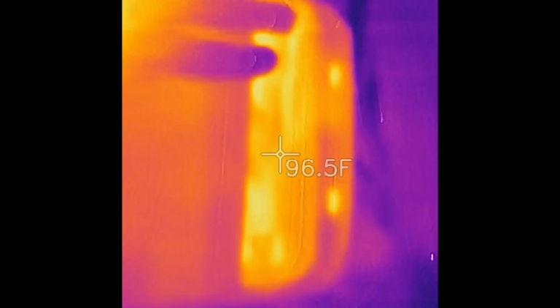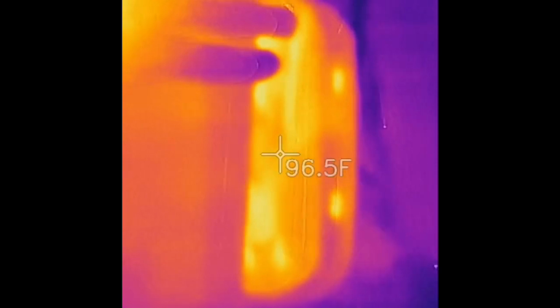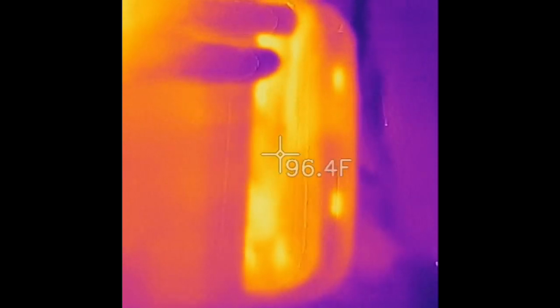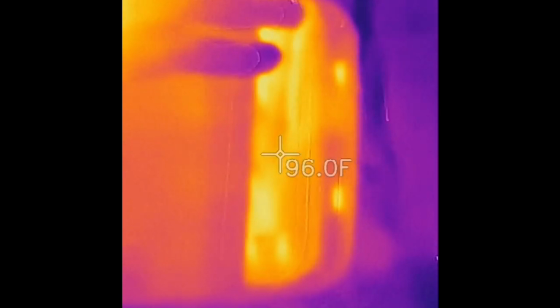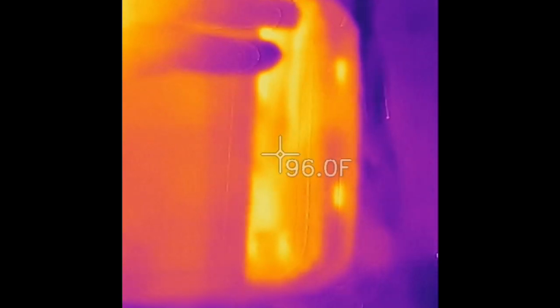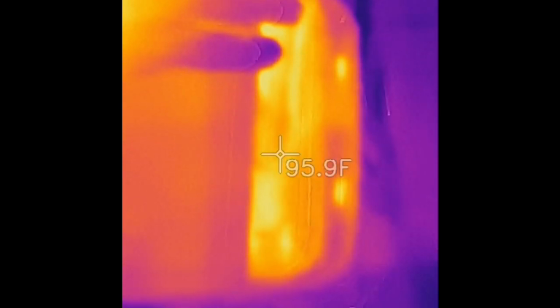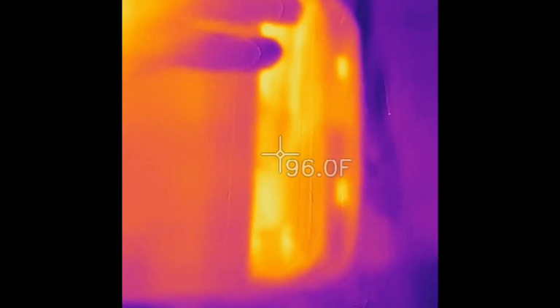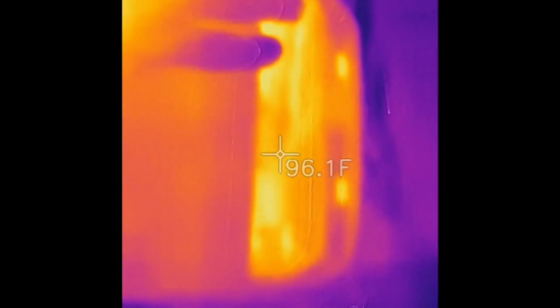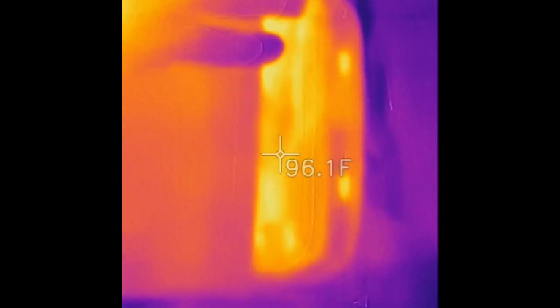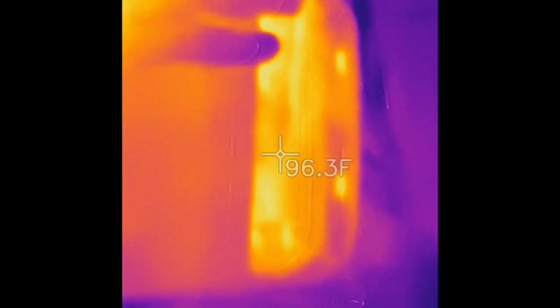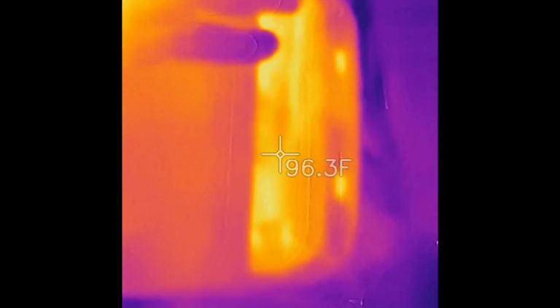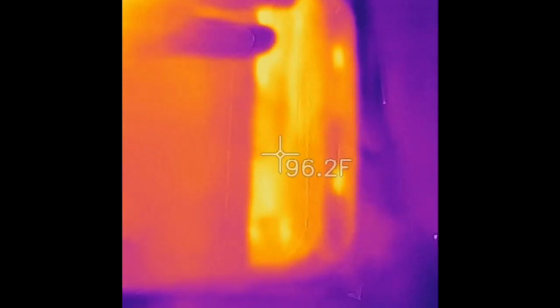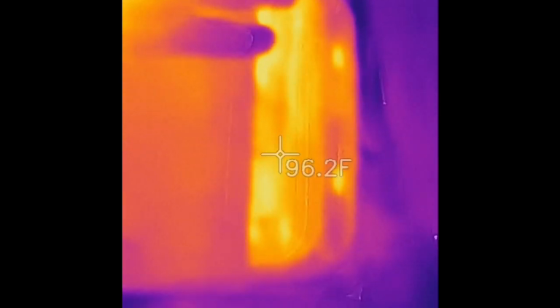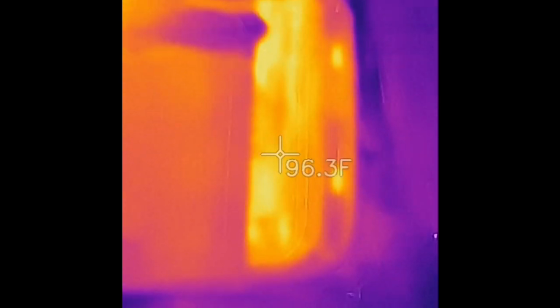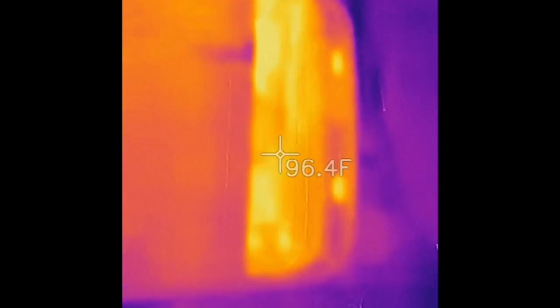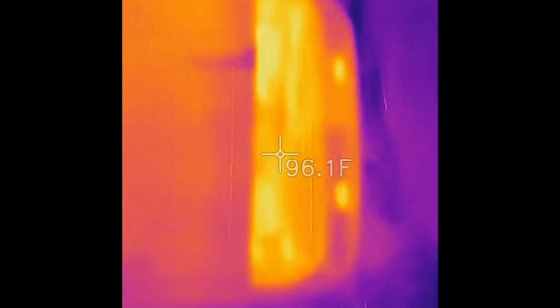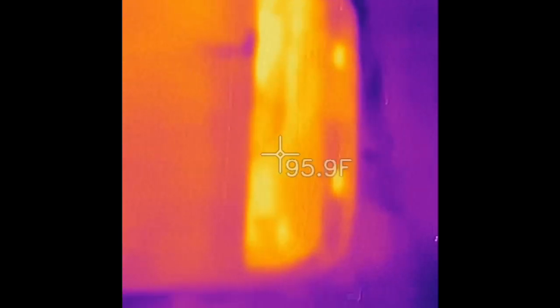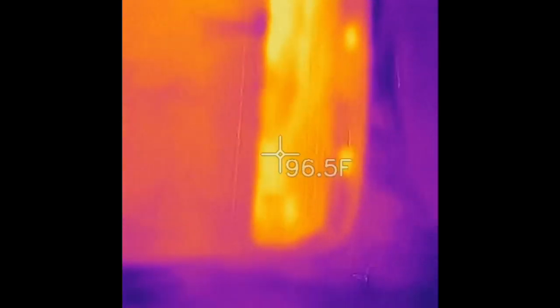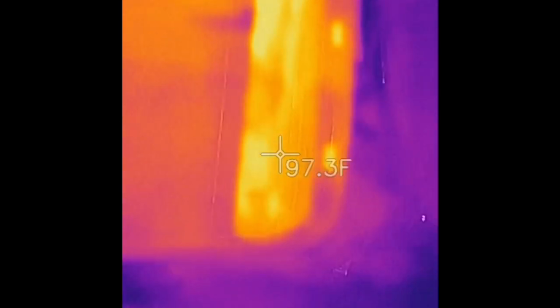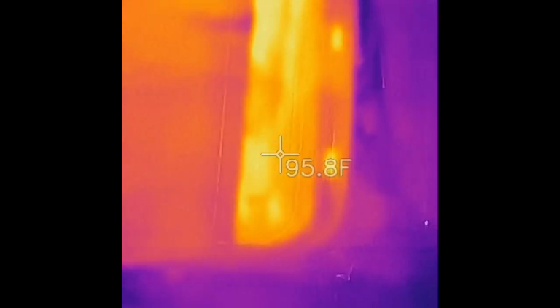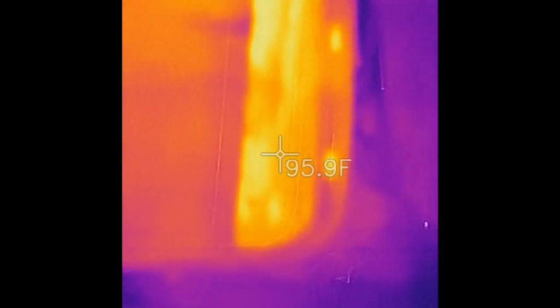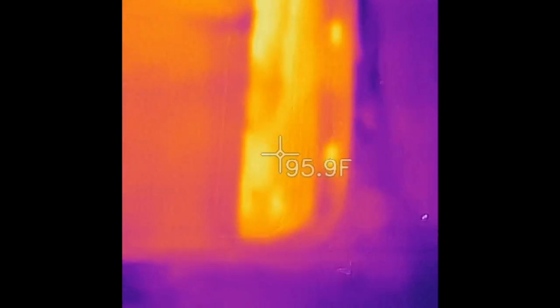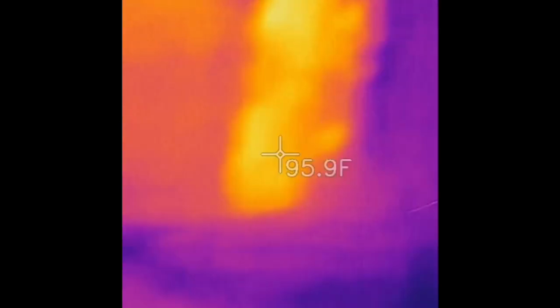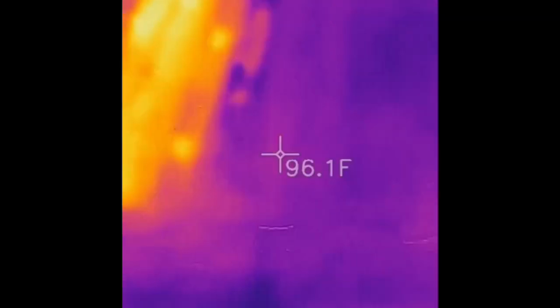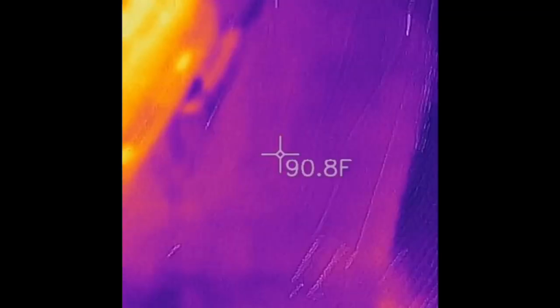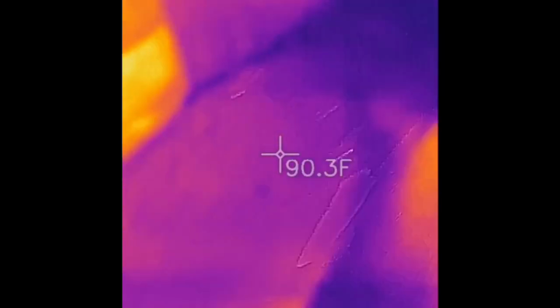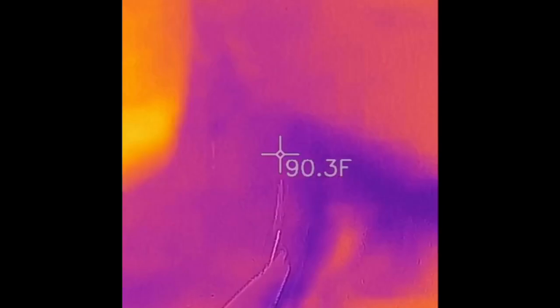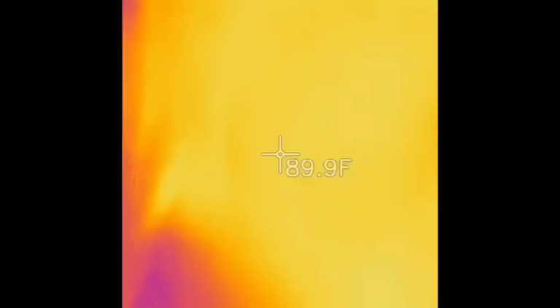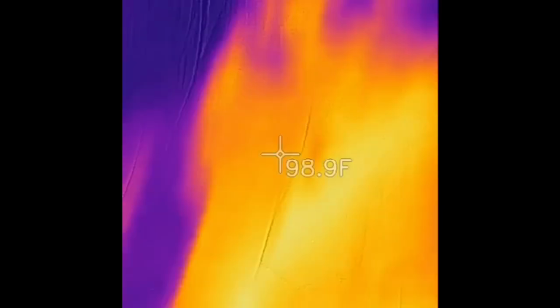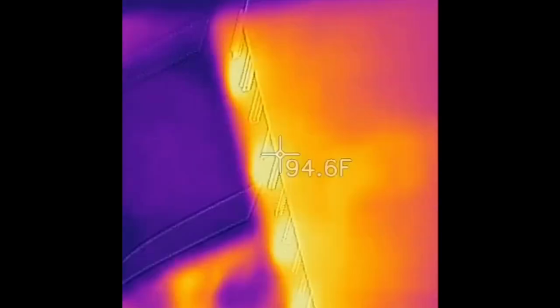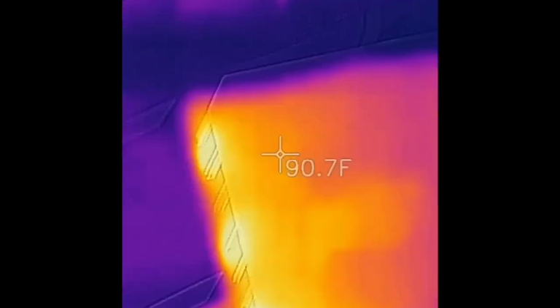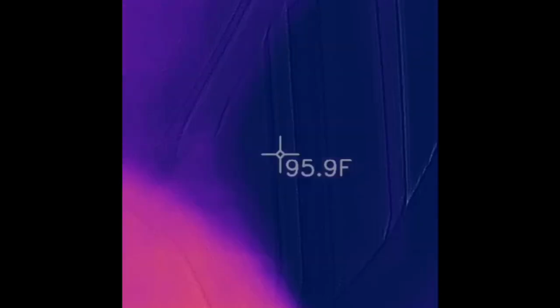It is 75 degrees outside currently. I've had this happen on 90-degree days as well. That's the problem.